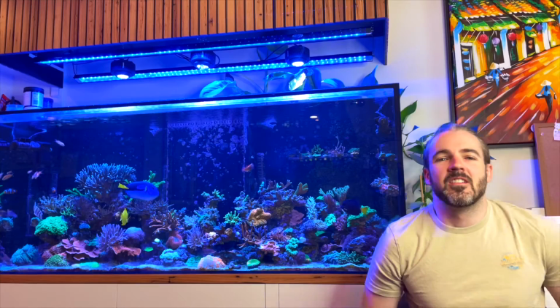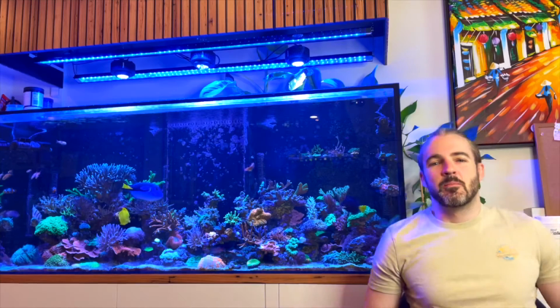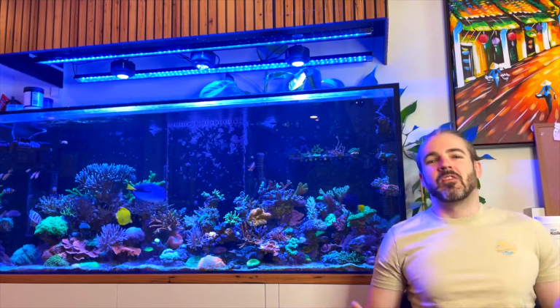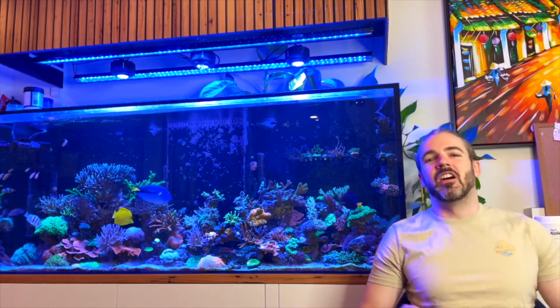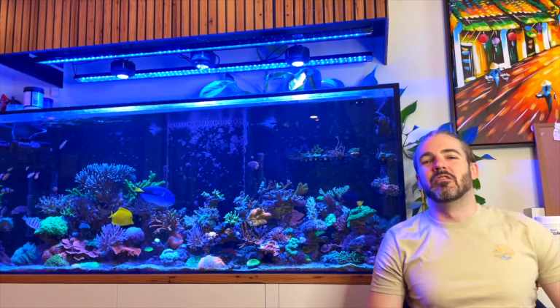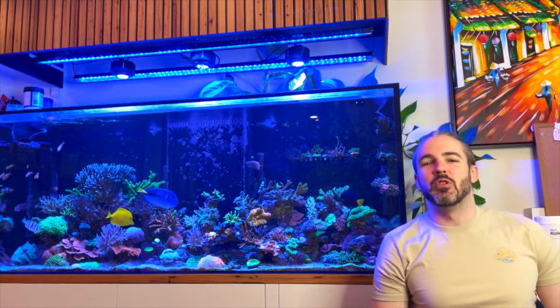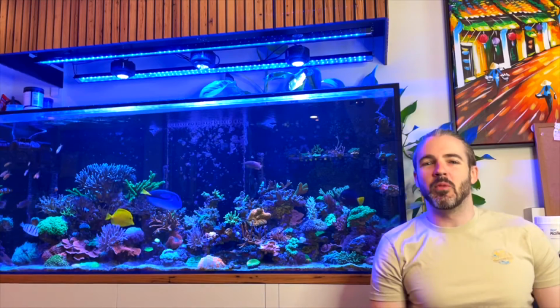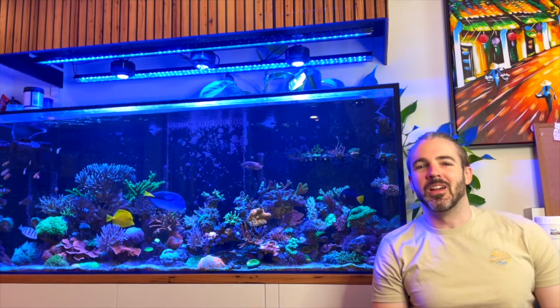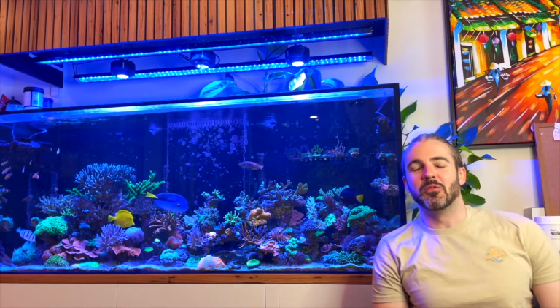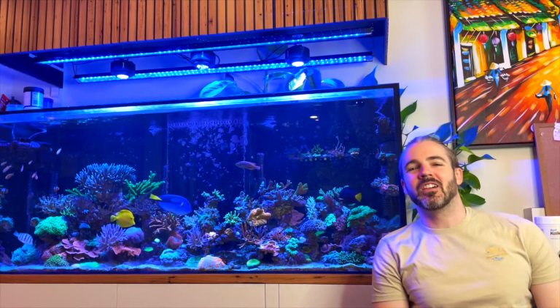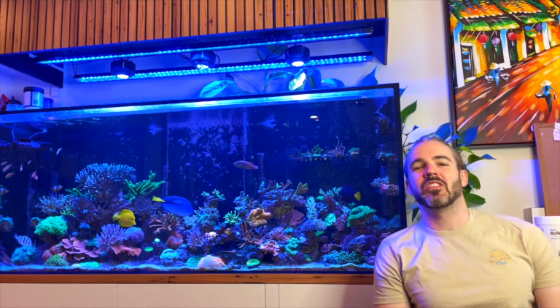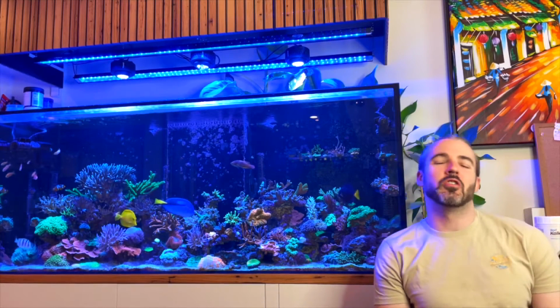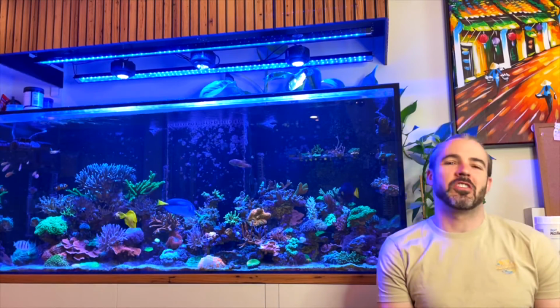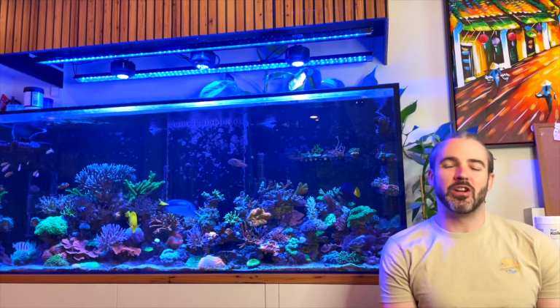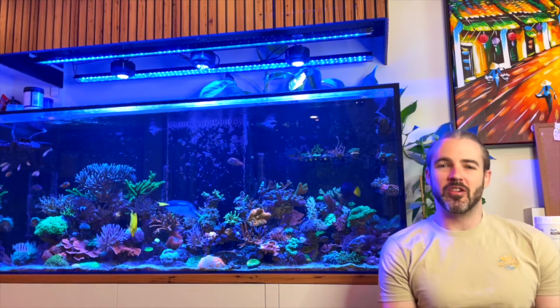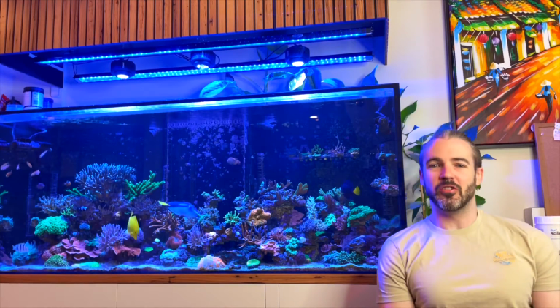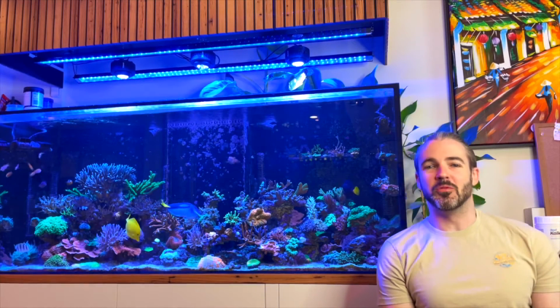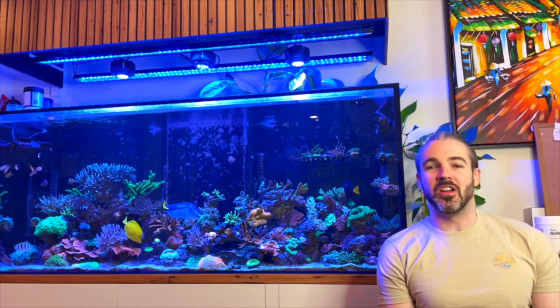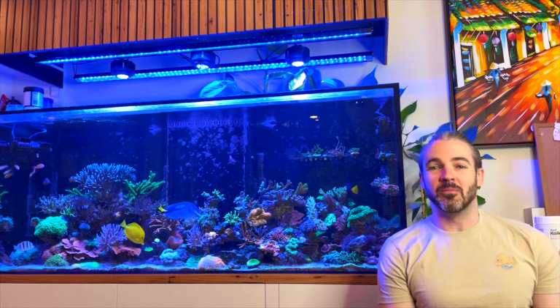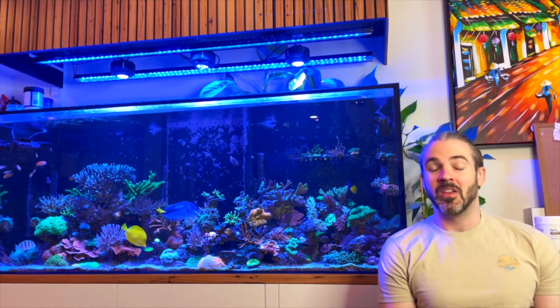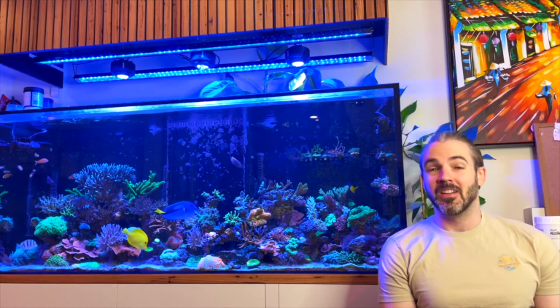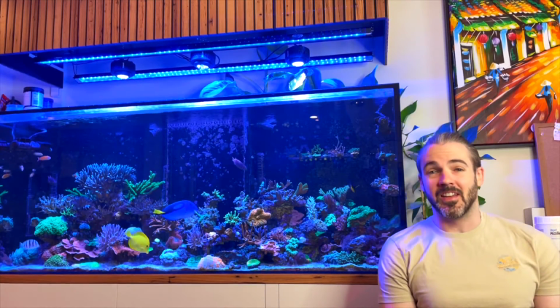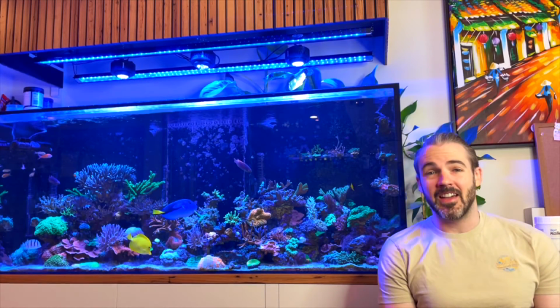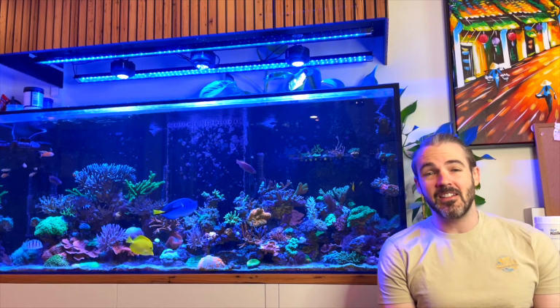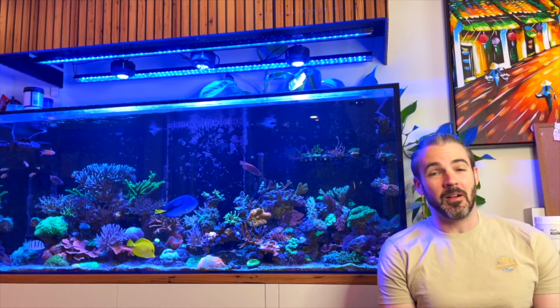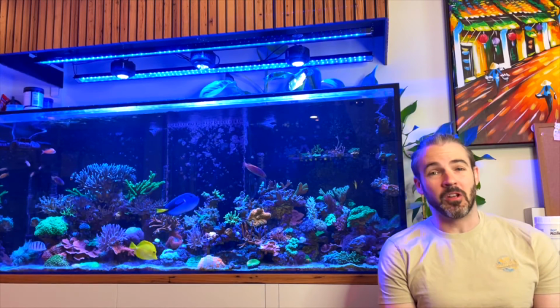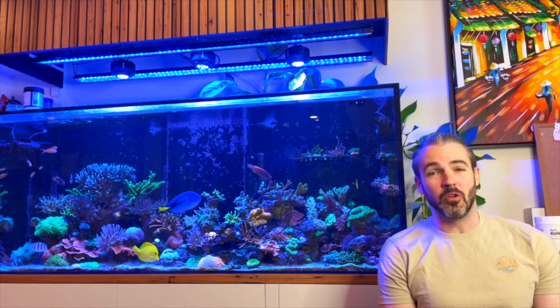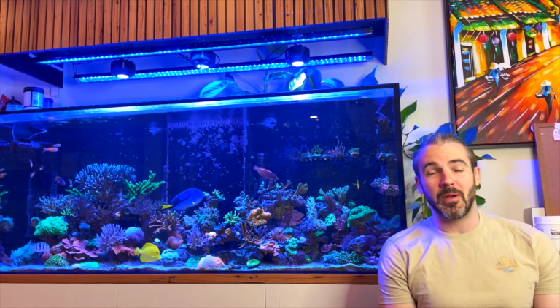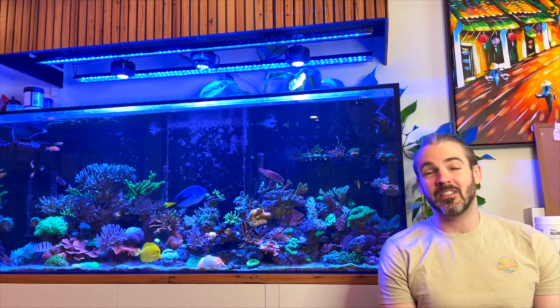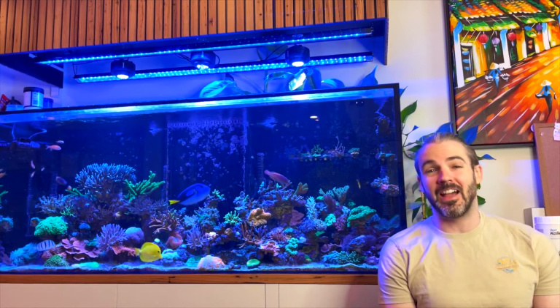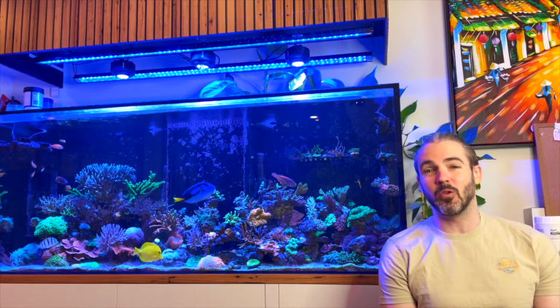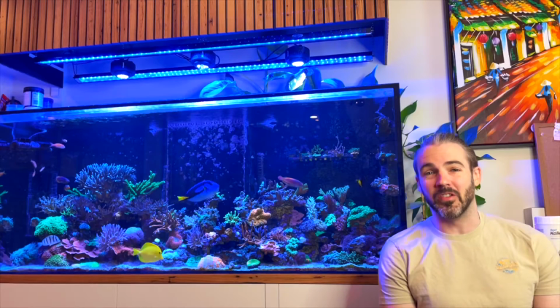Hi everyone, my name is Marcus and you're watching the ReefNerd YouTube channel. Today I'm going to talk about Kalkwasser.